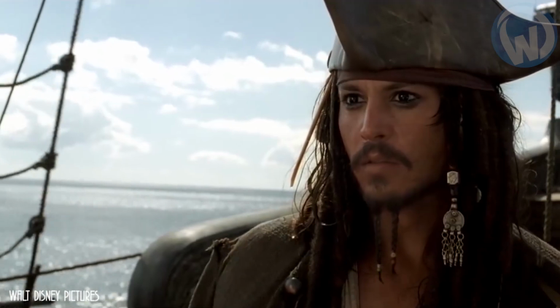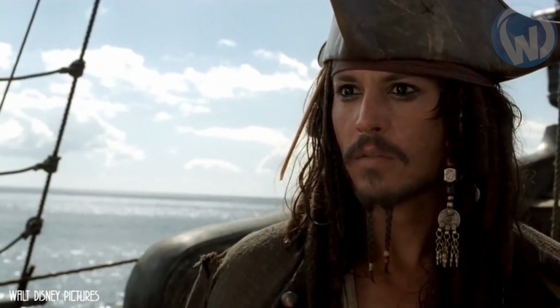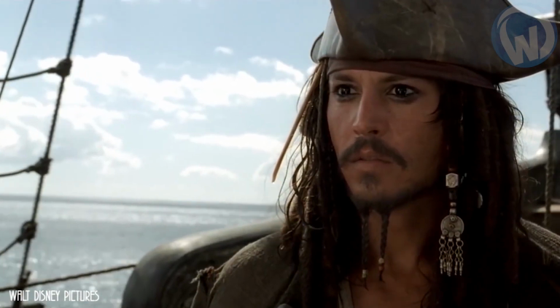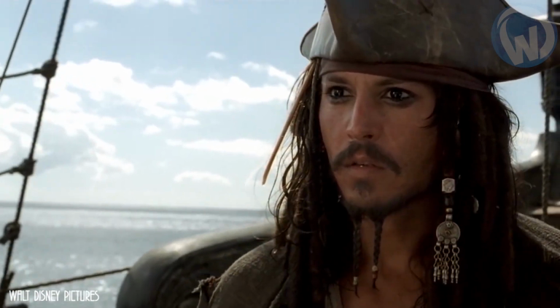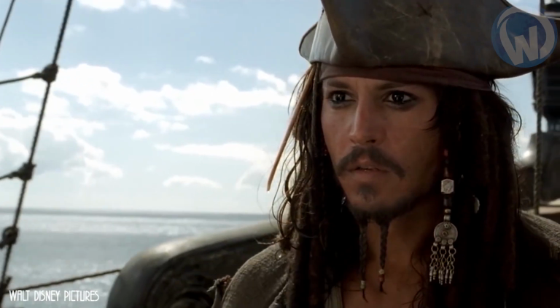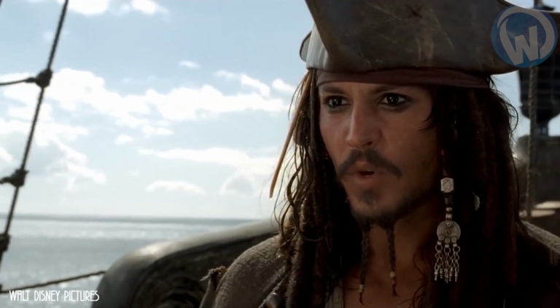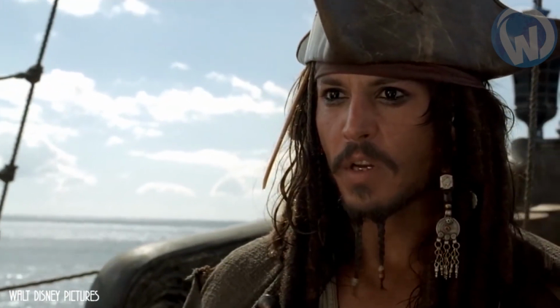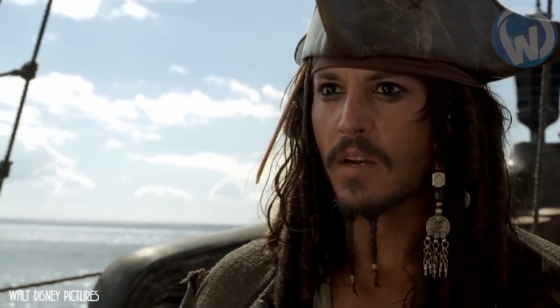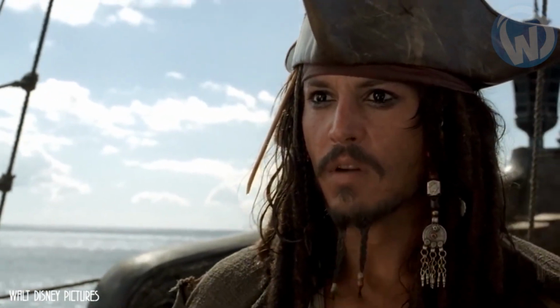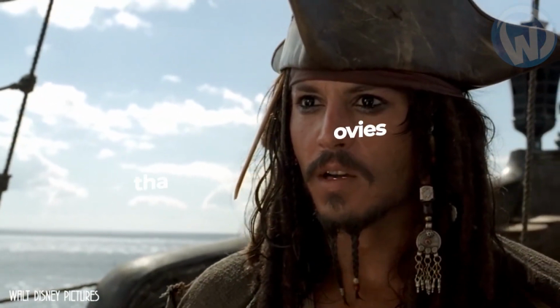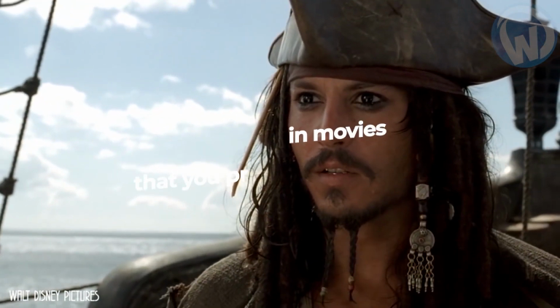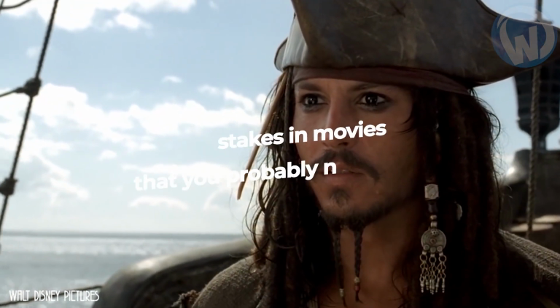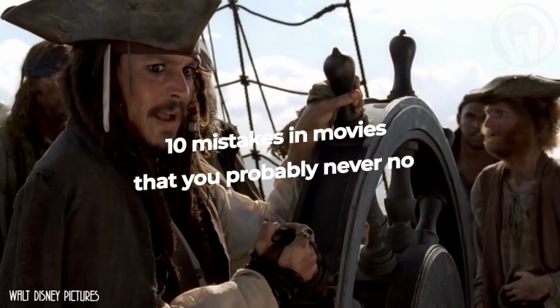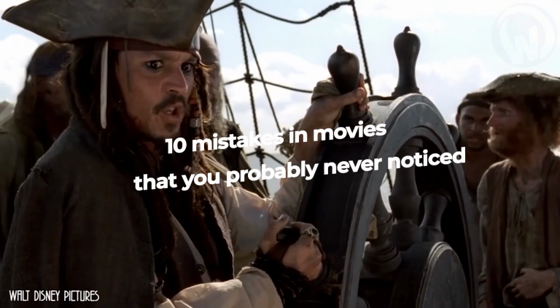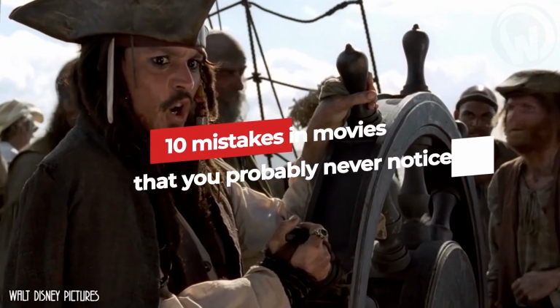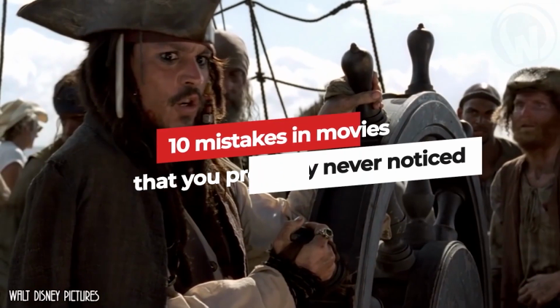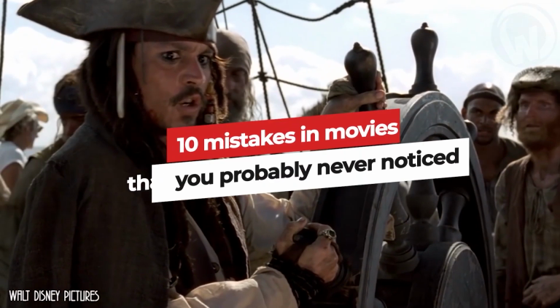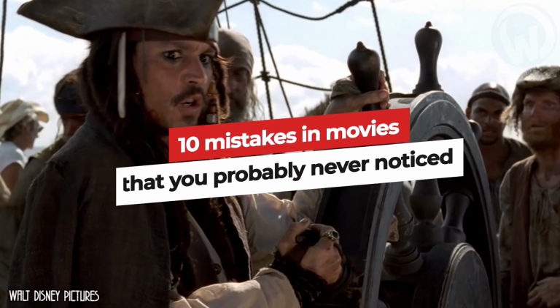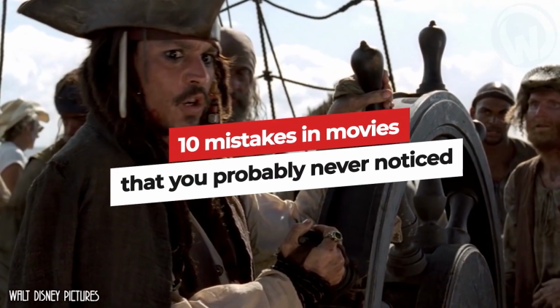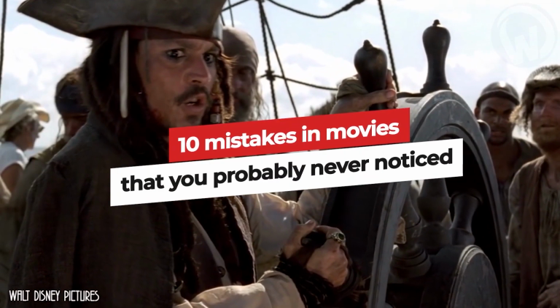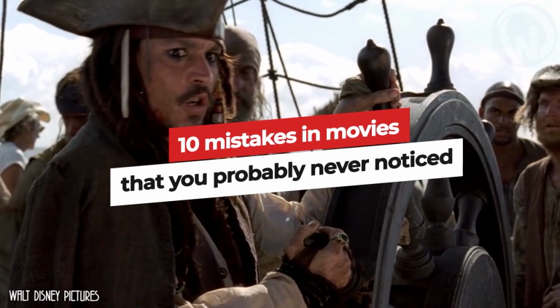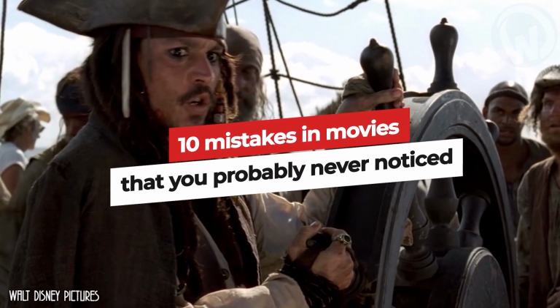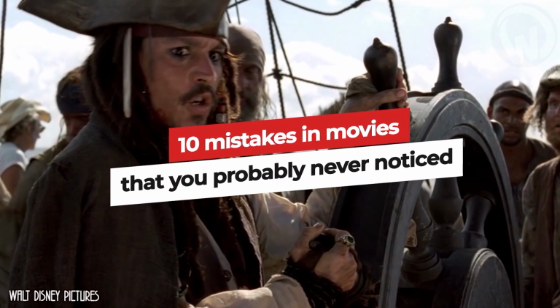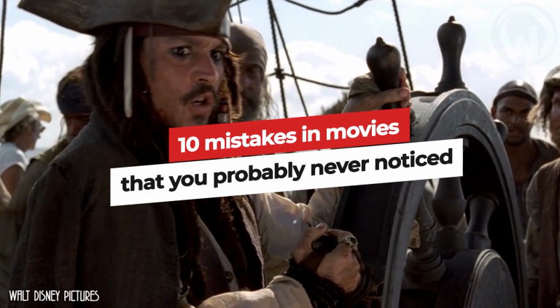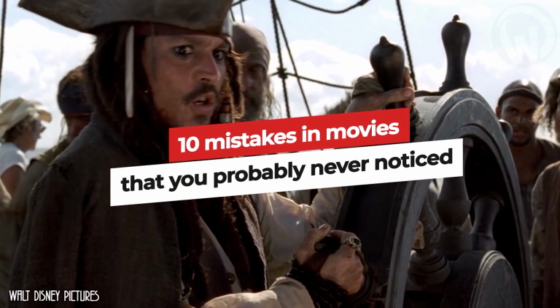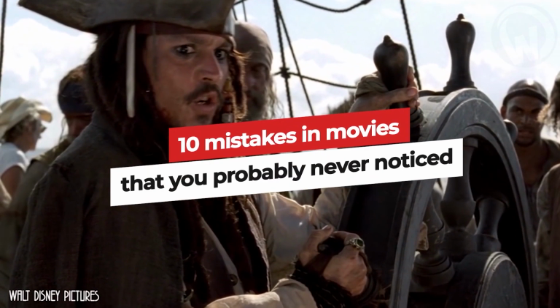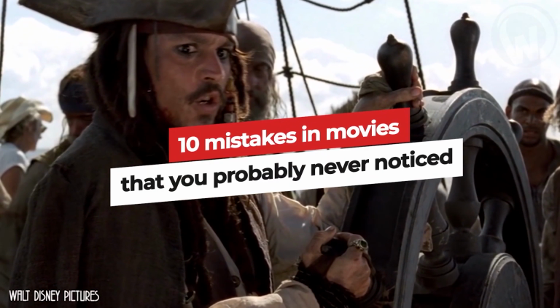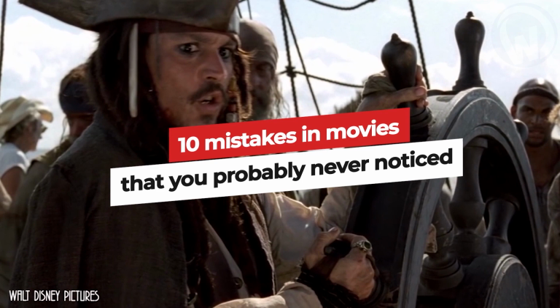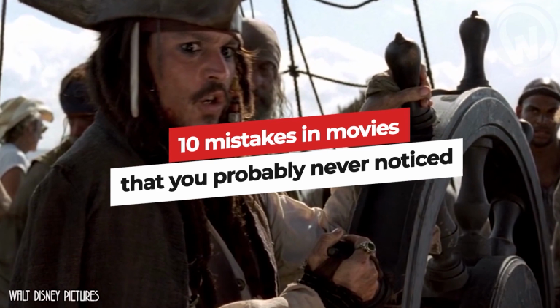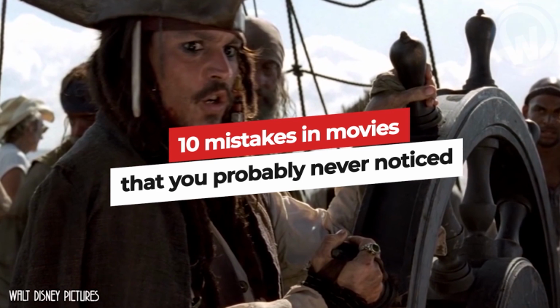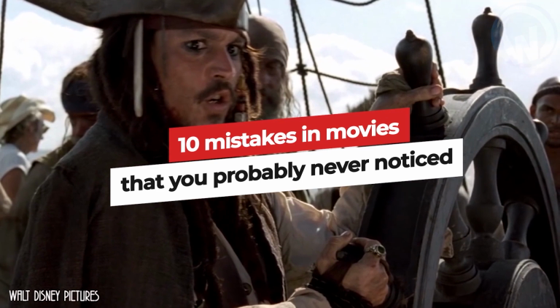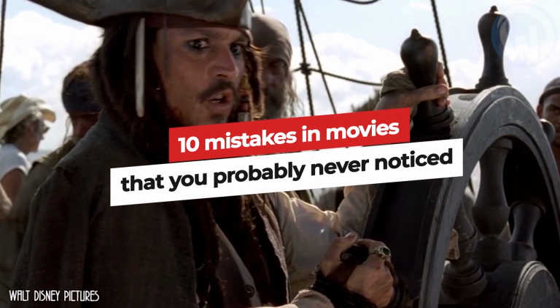Hello and welcome to all. Here are the 10 mistakes in movies that you probably never noticed. Let's get started.